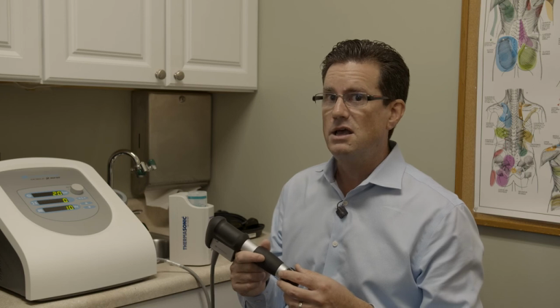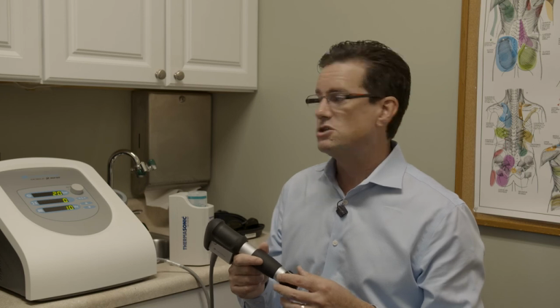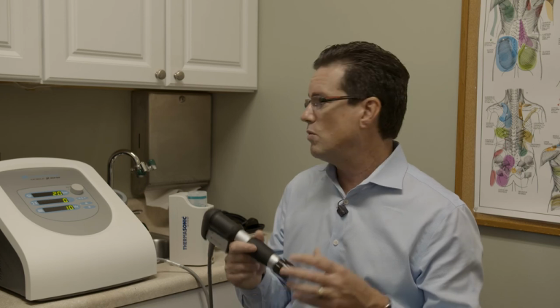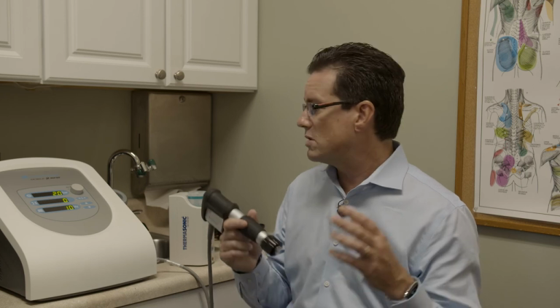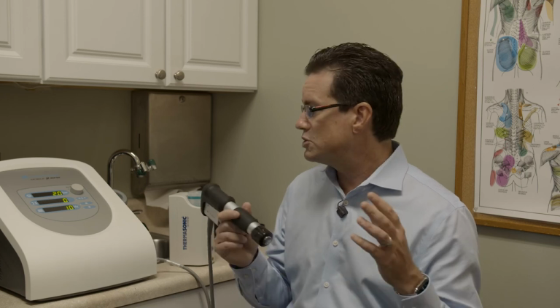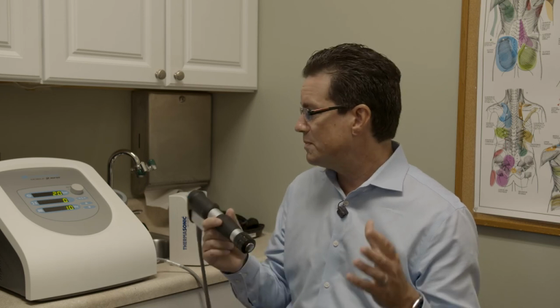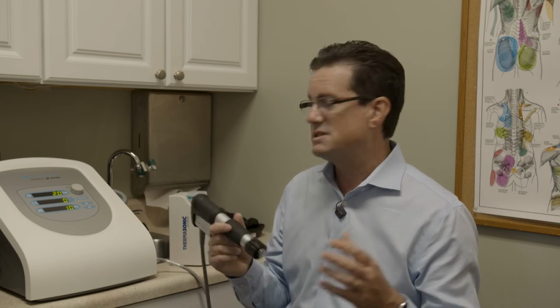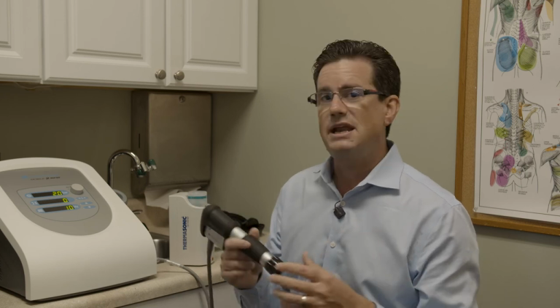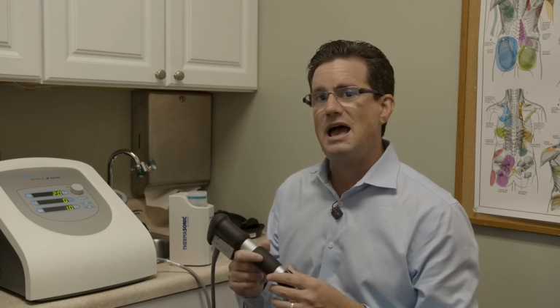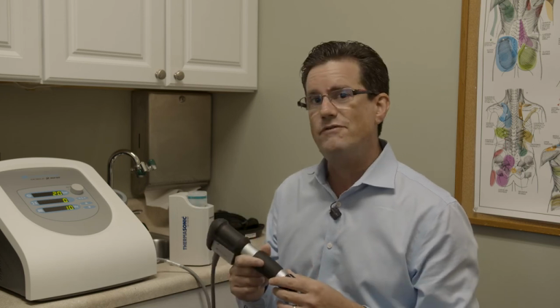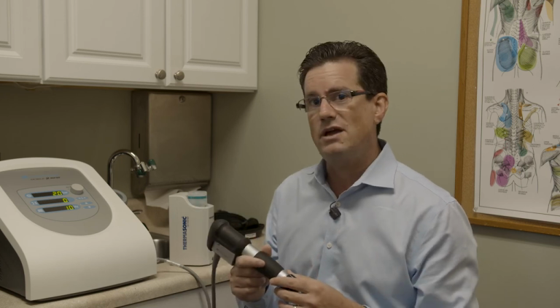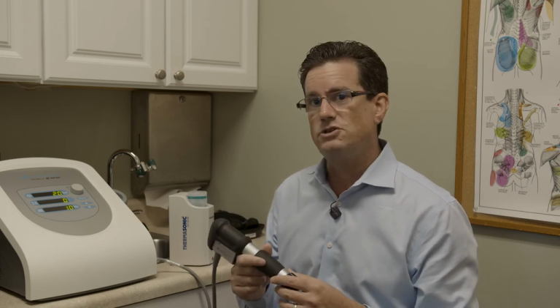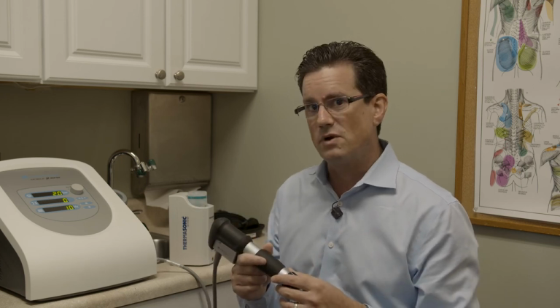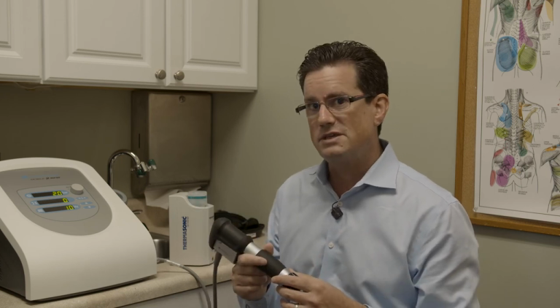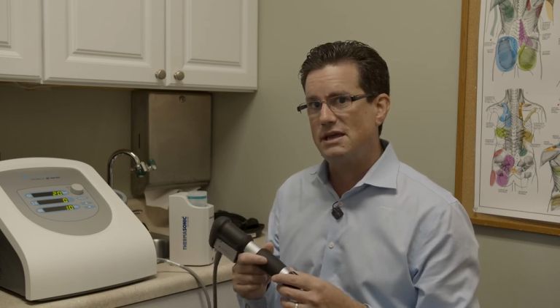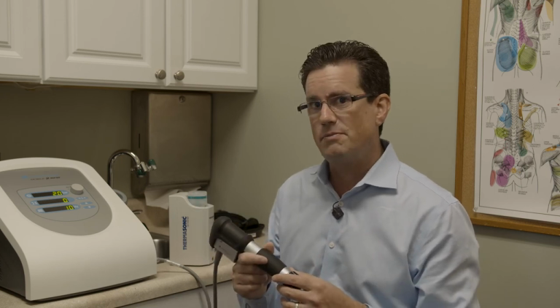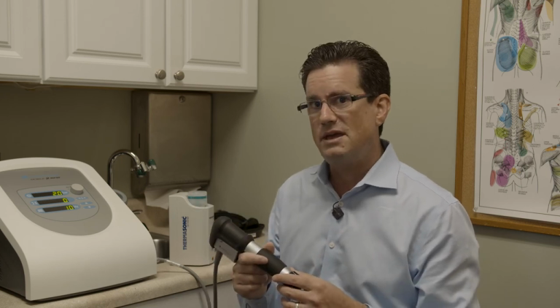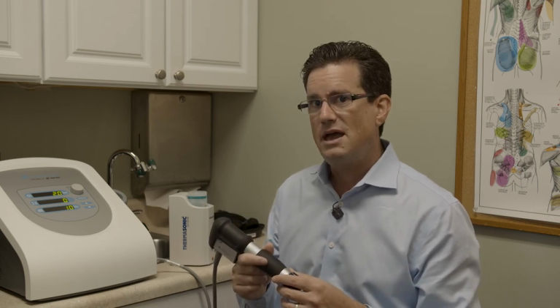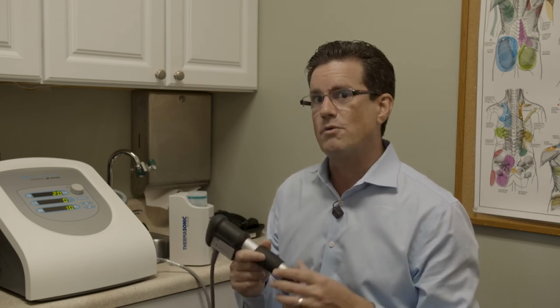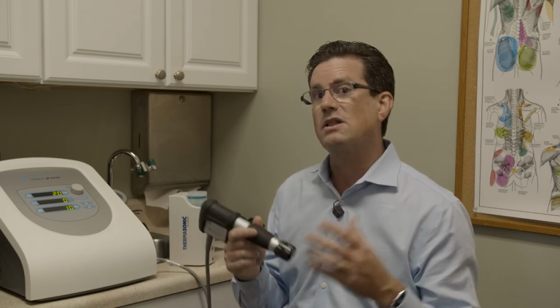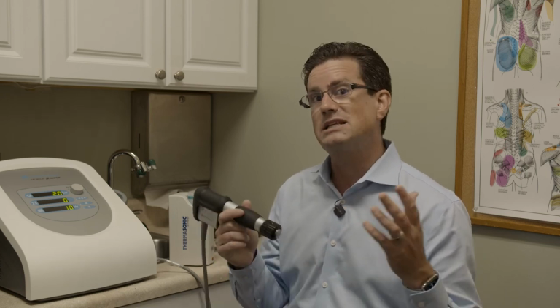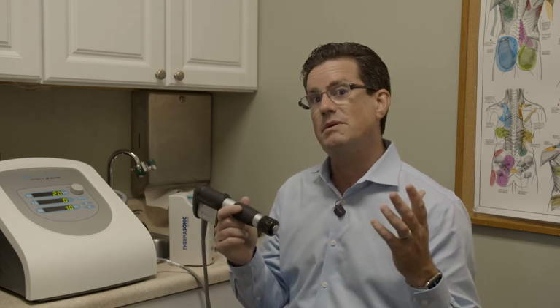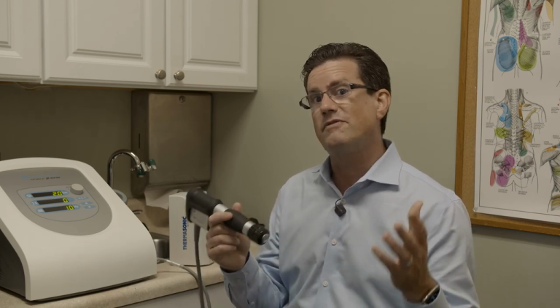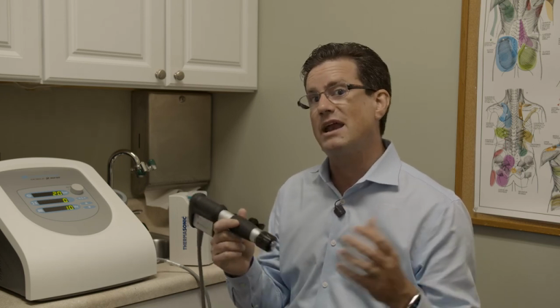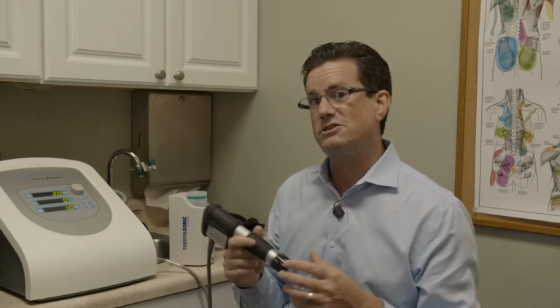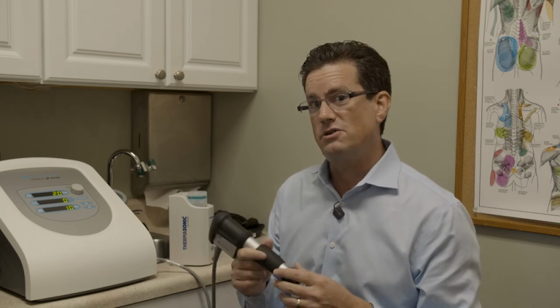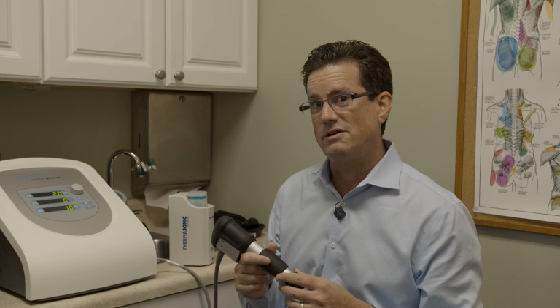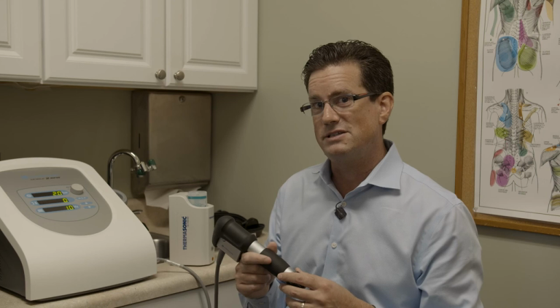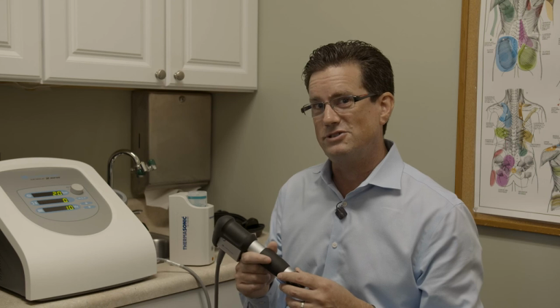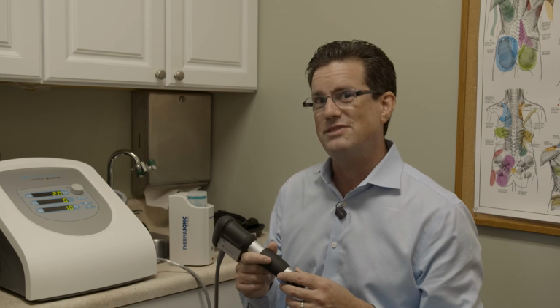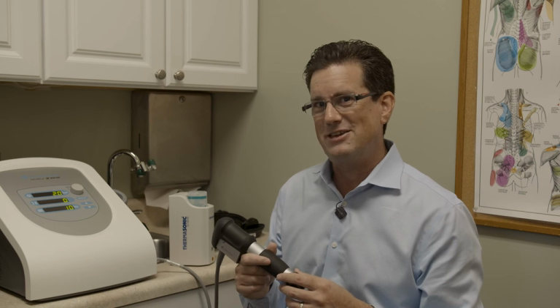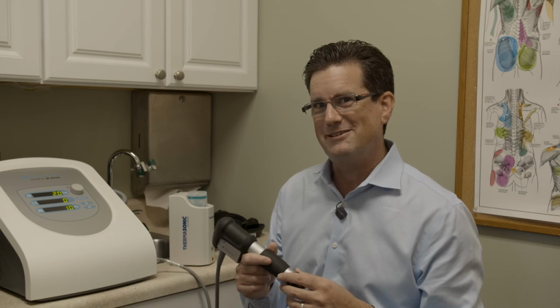We're super excited to have you enjoy this therapy, and we're glad to be providing it to you here at Synergy. Thank you.